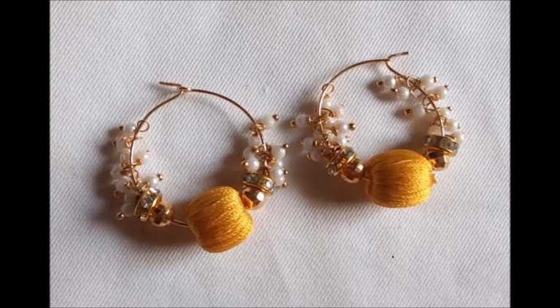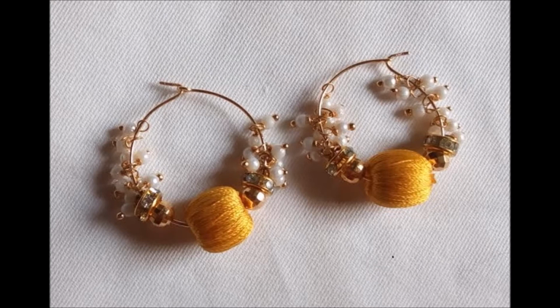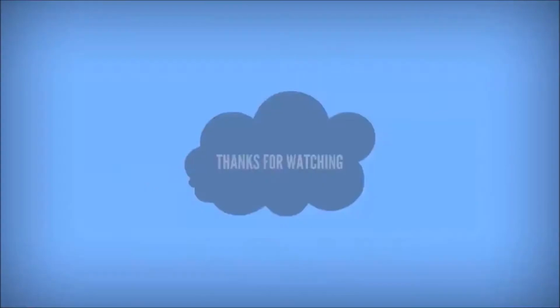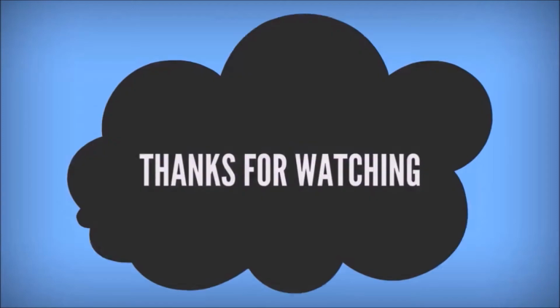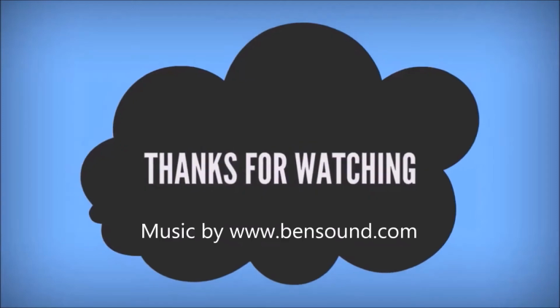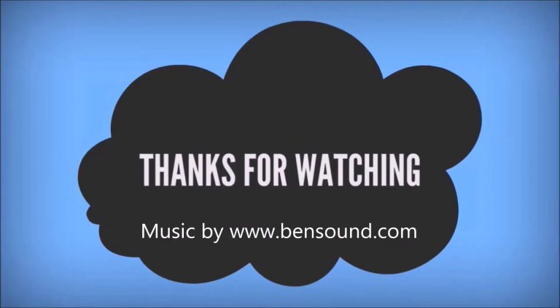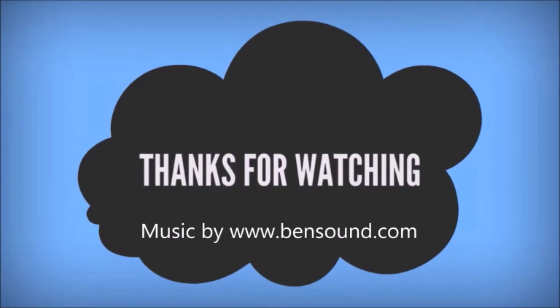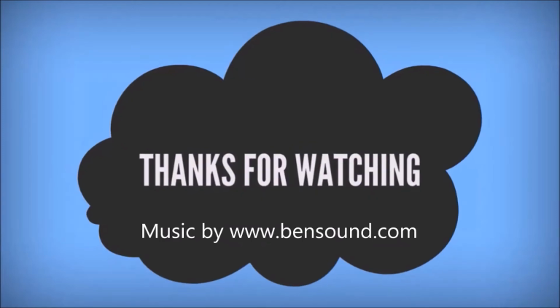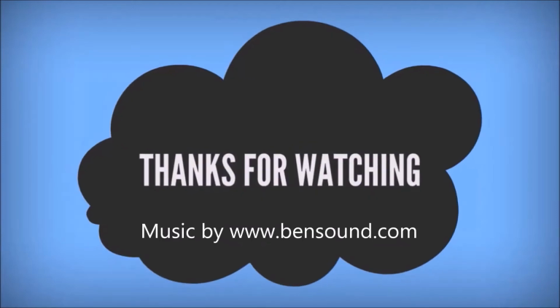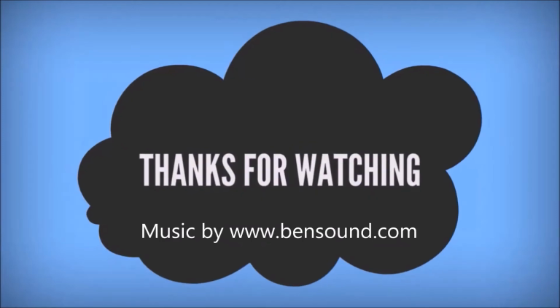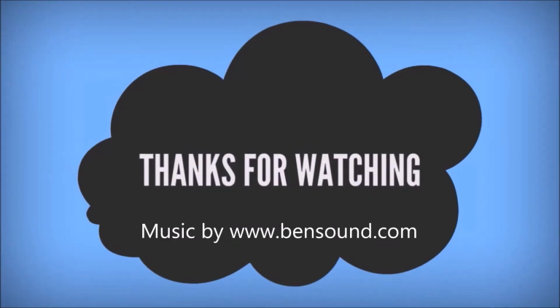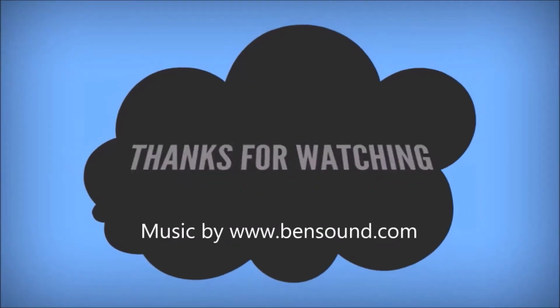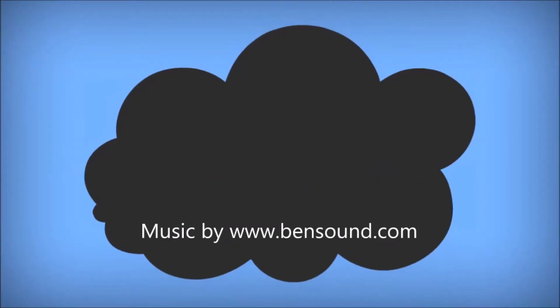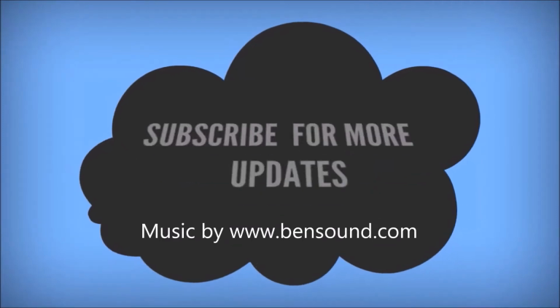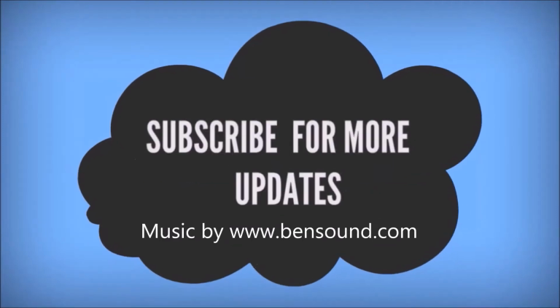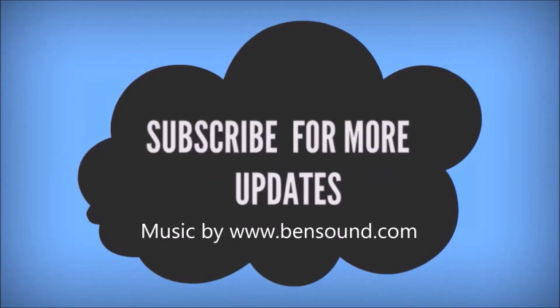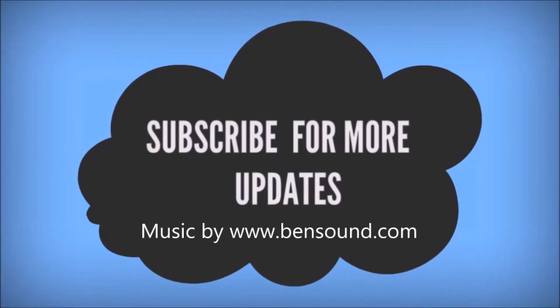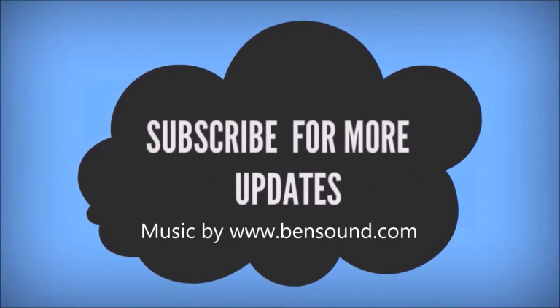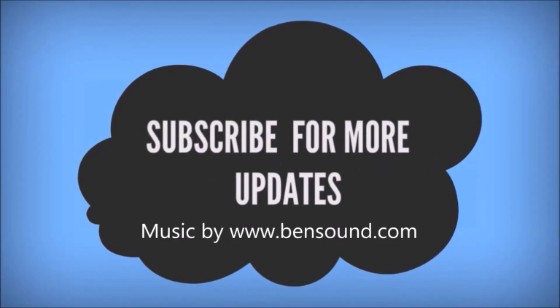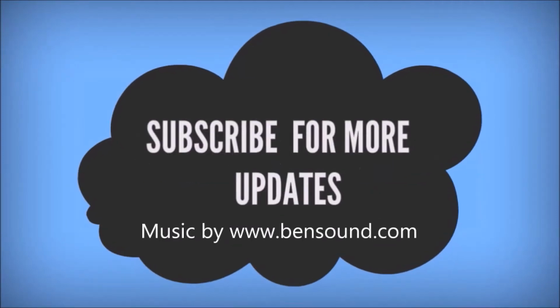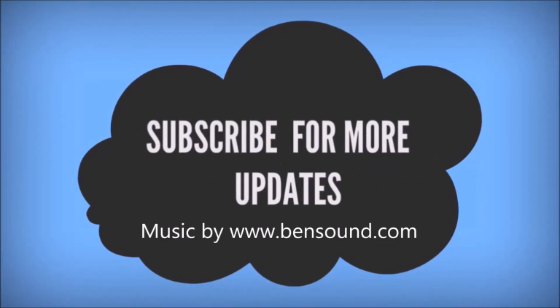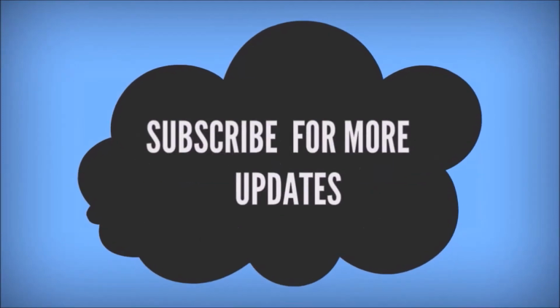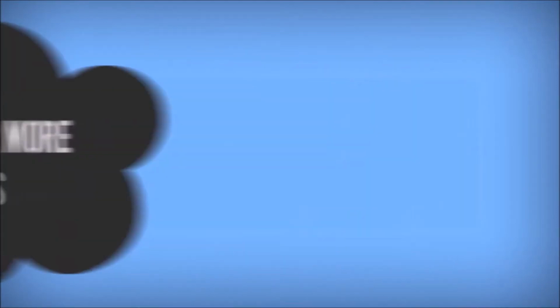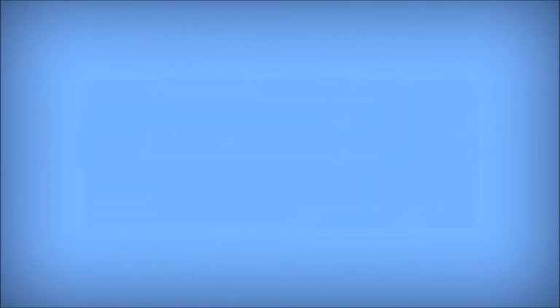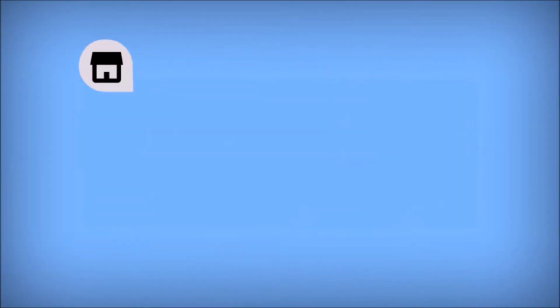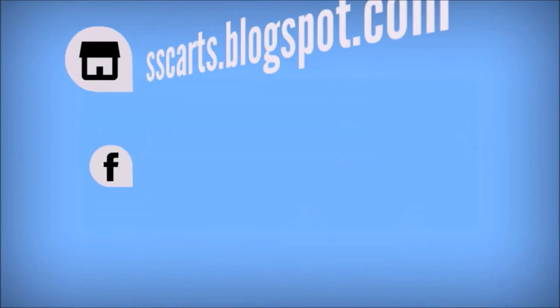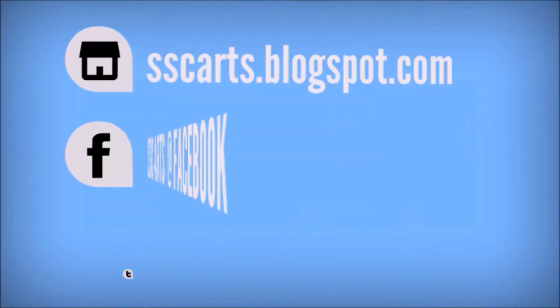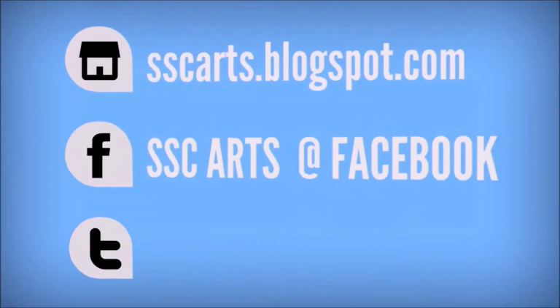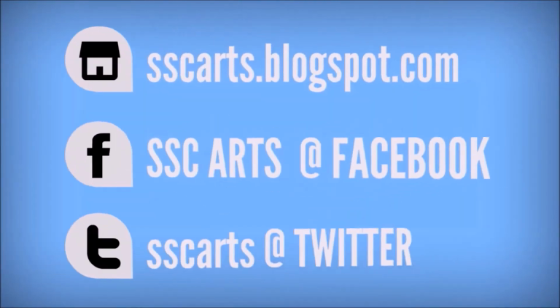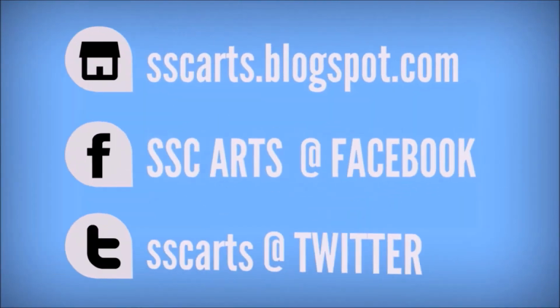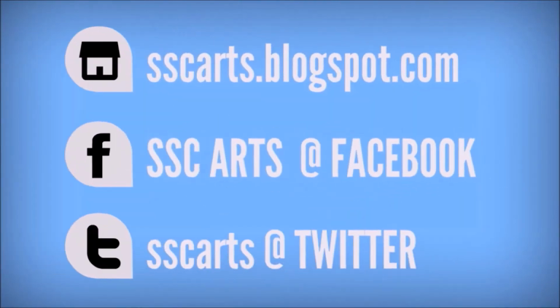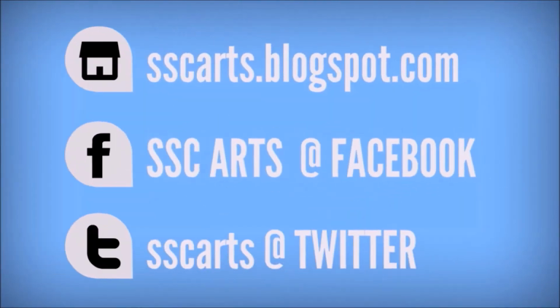Thanks for watching the video. Subscribe for more updates. Leave your valuable likes and comments.